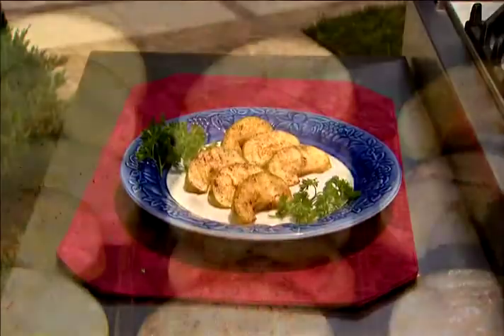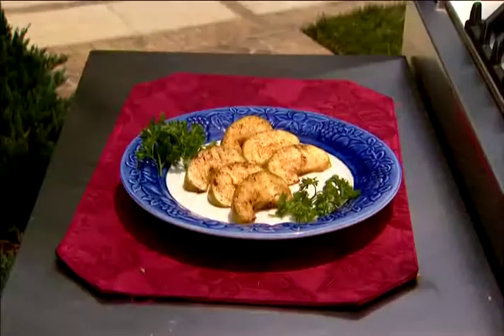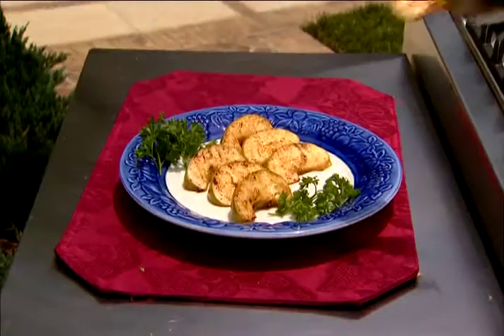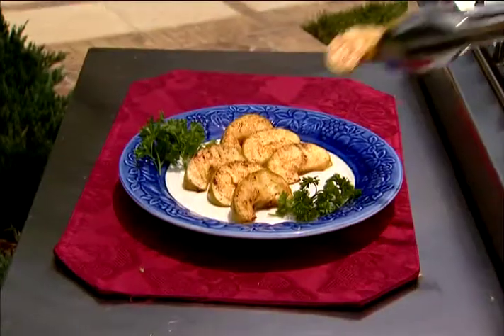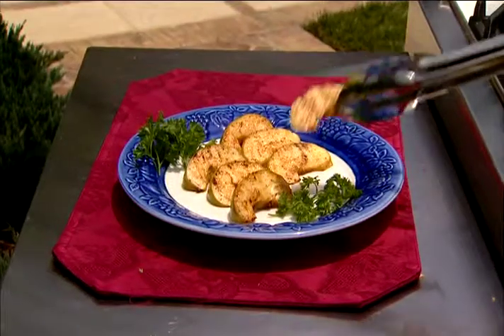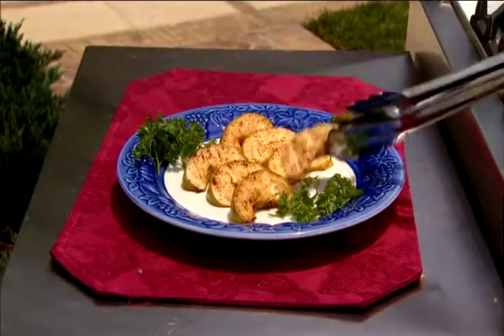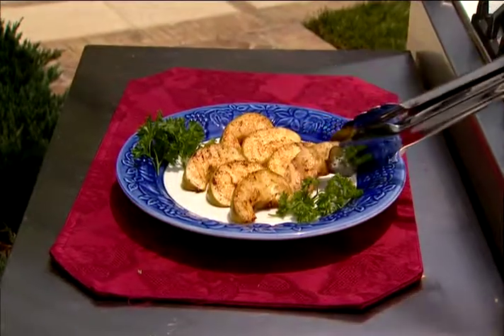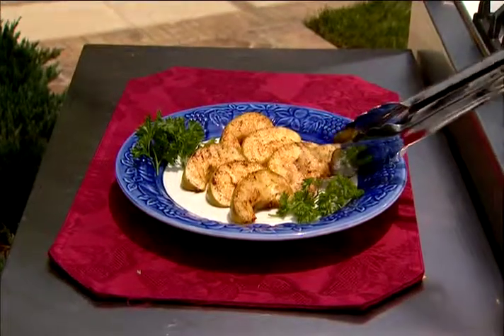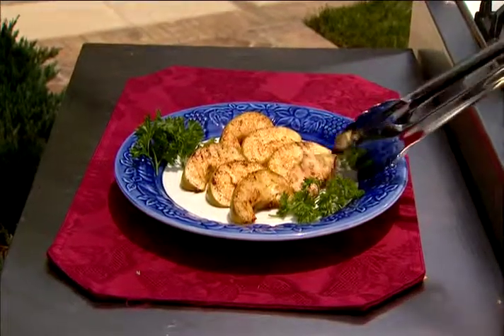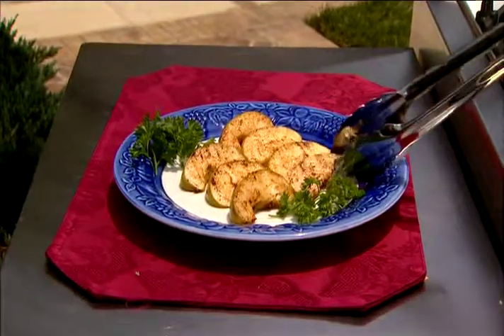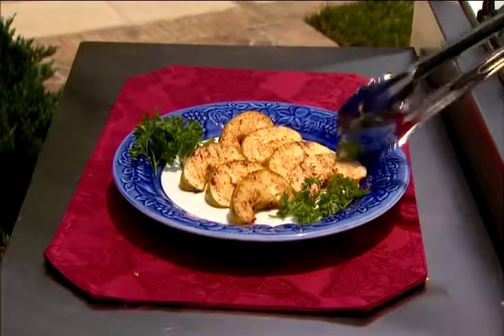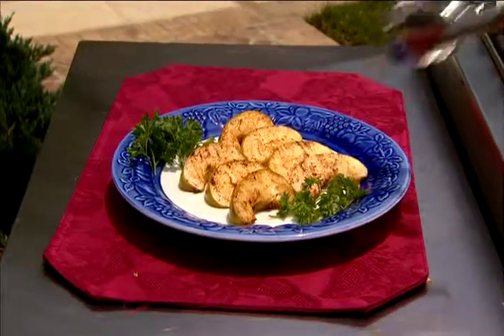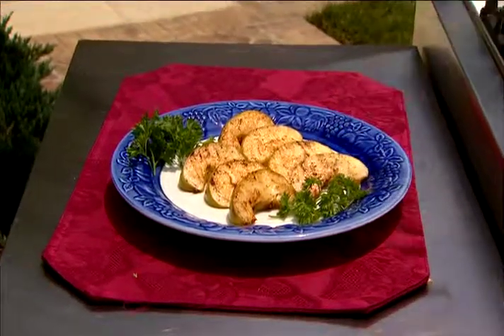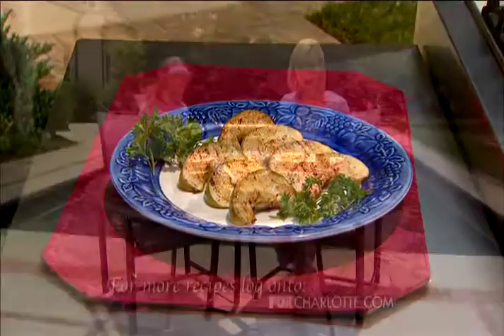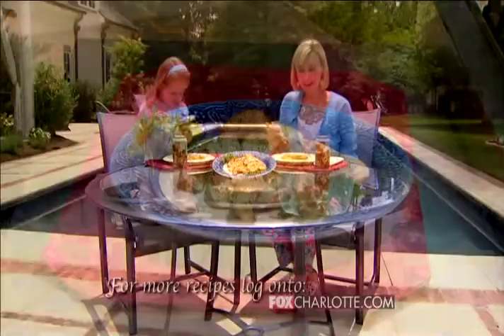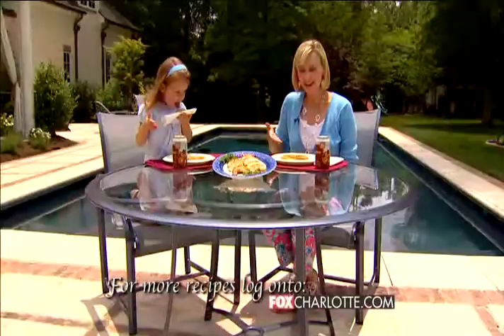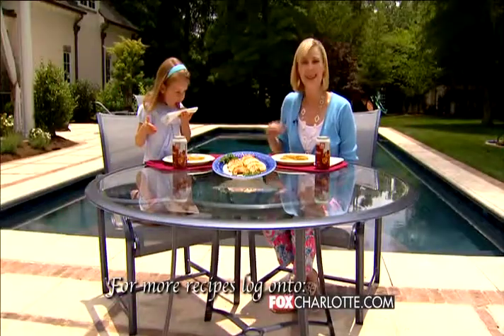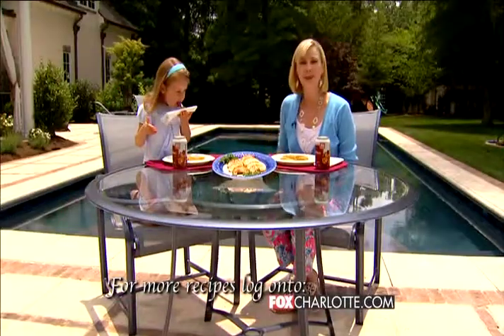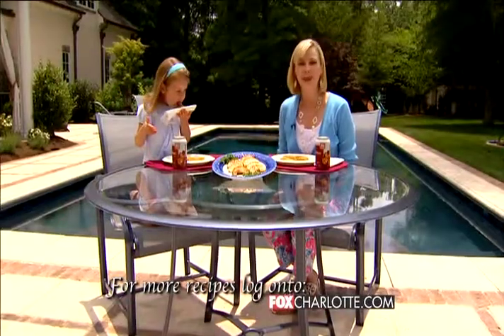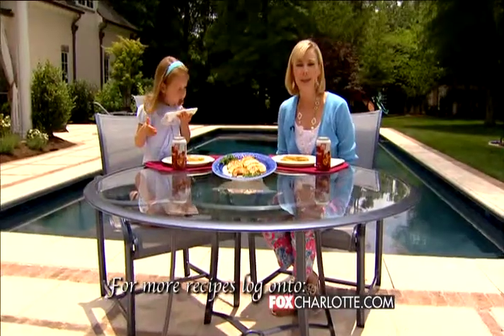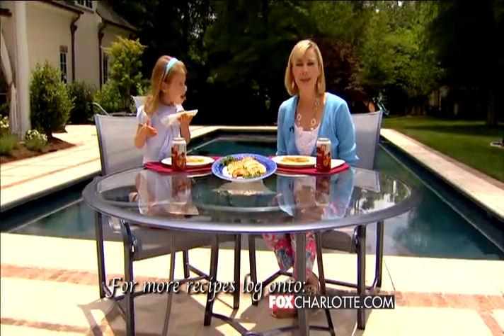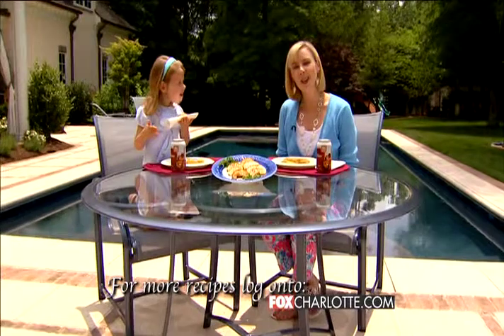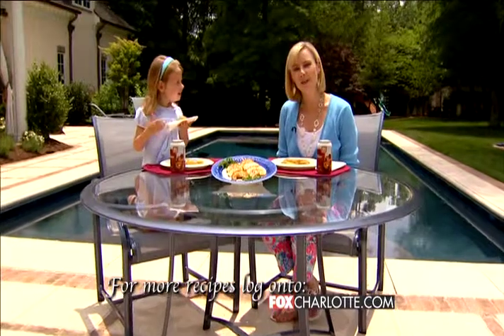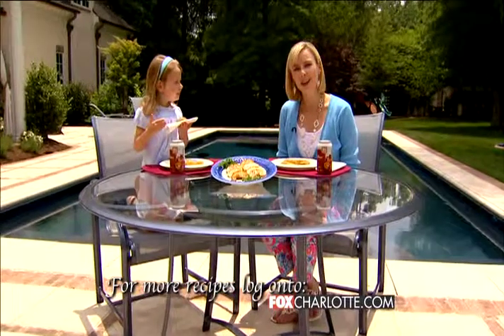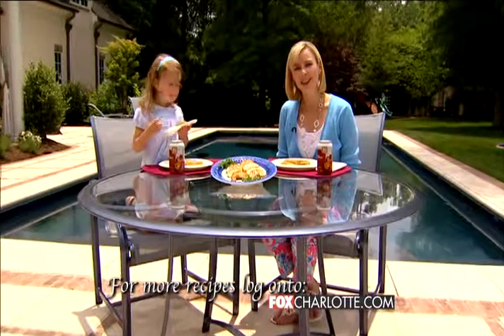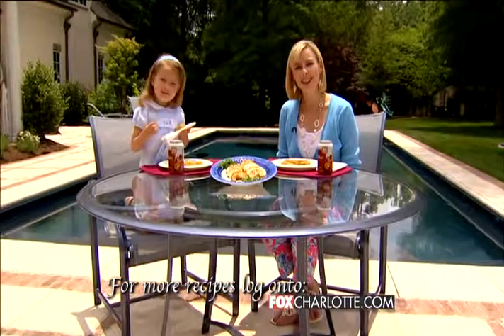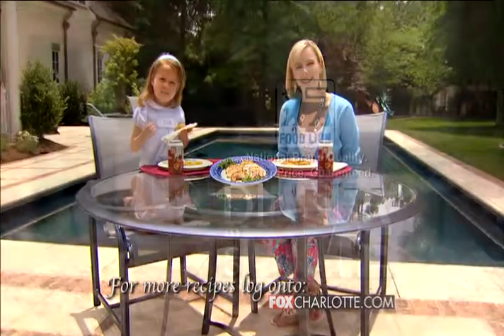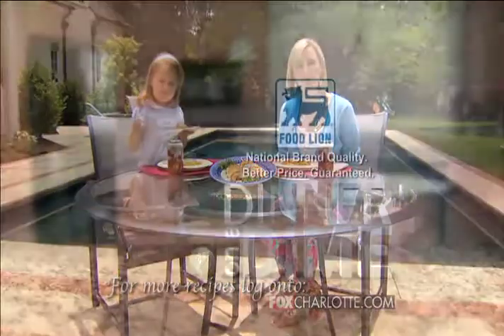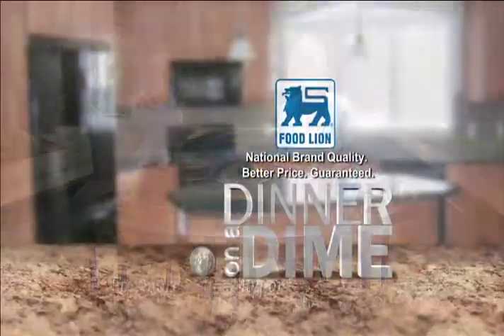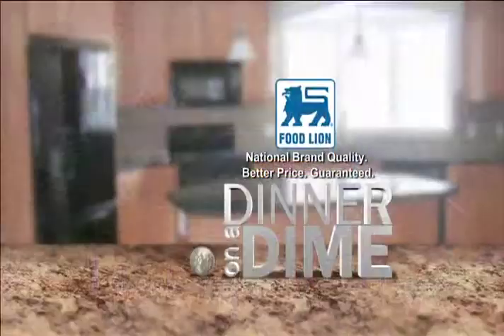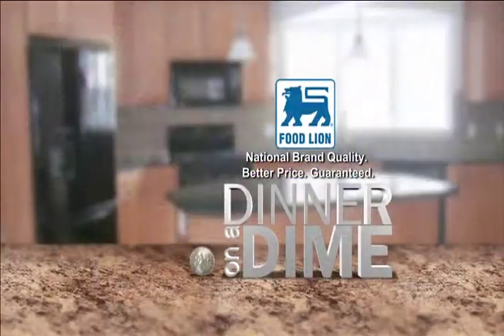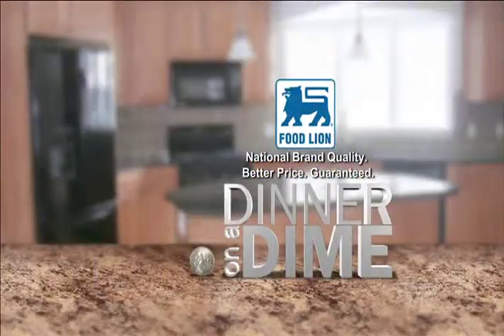Remove and serve for a tasty dessert hot off the grill. For this and other great recipes, log on to FoxCharlotte.com, brought to you by Food Lion.